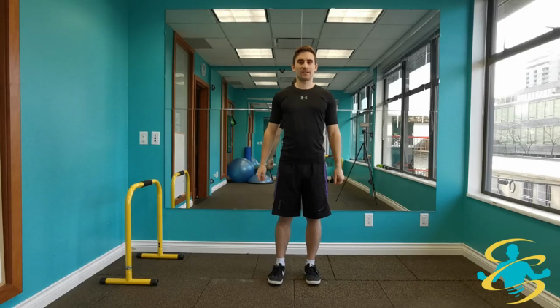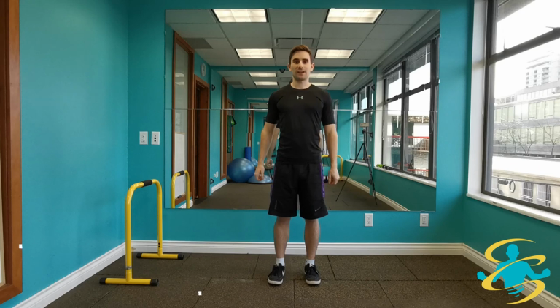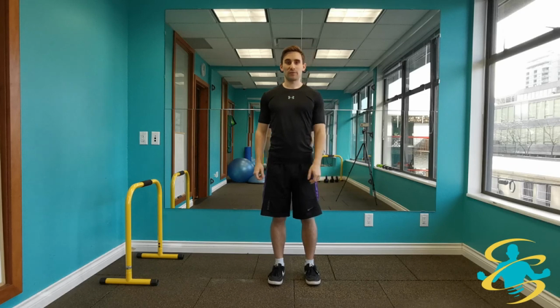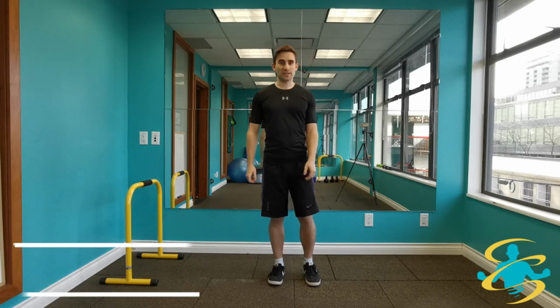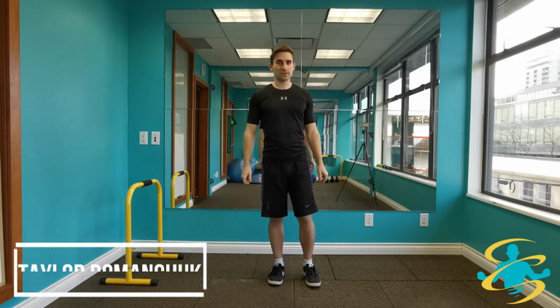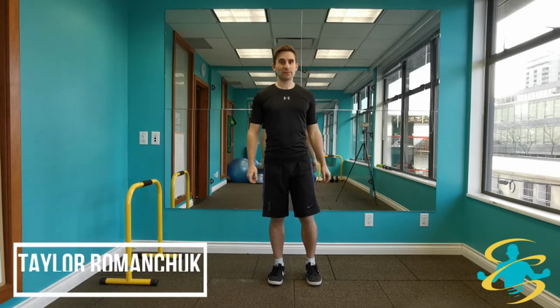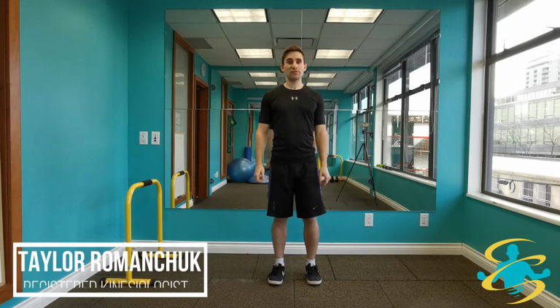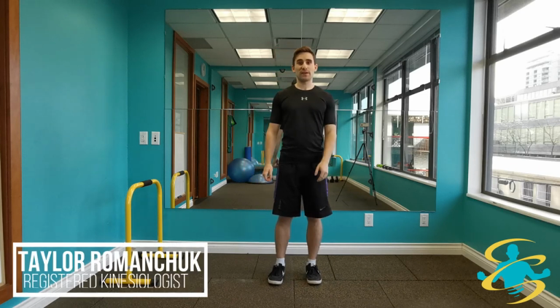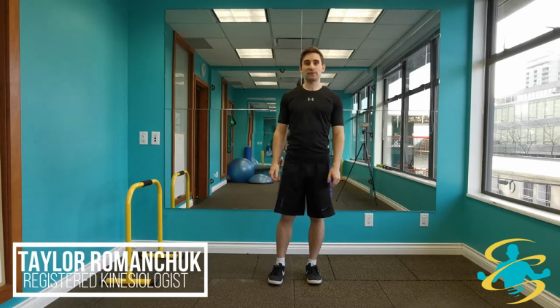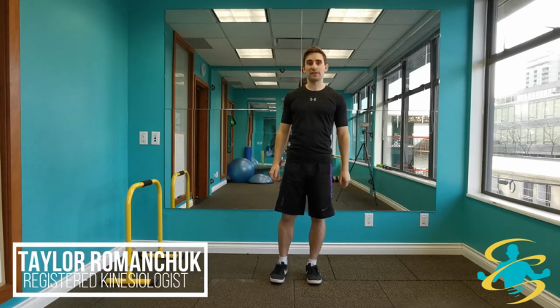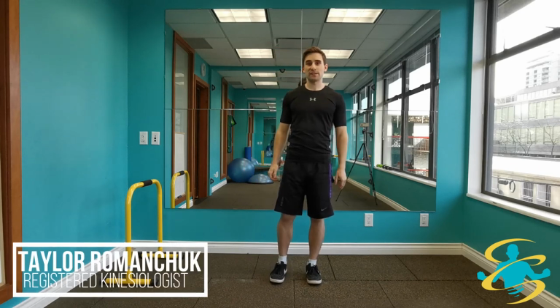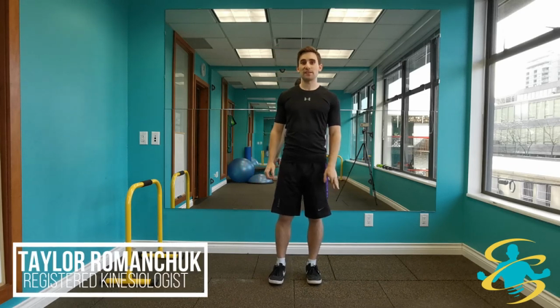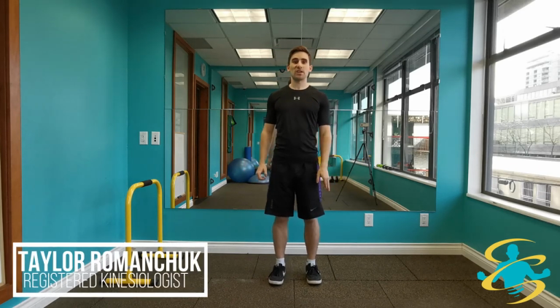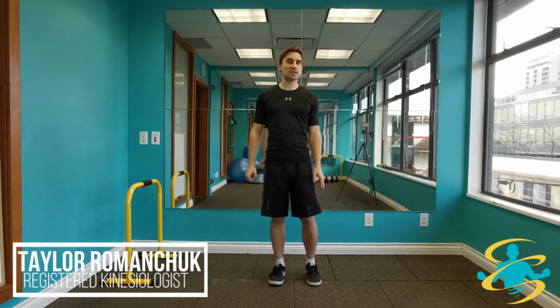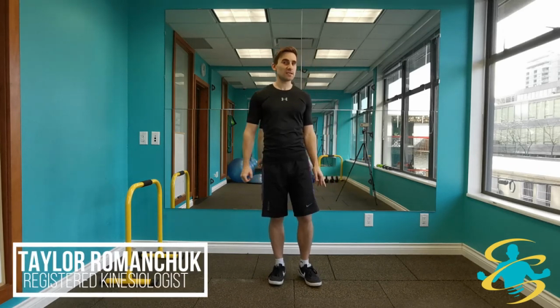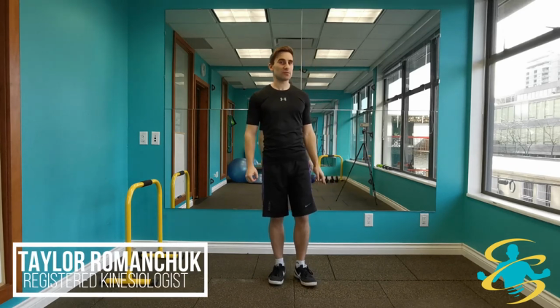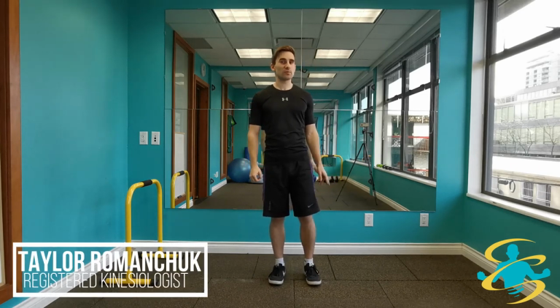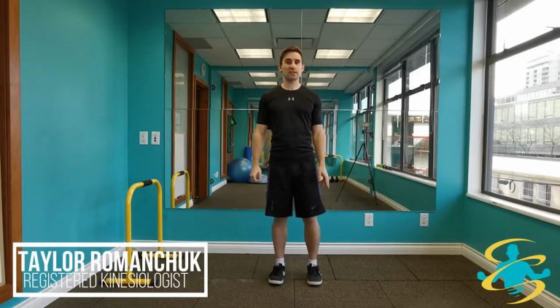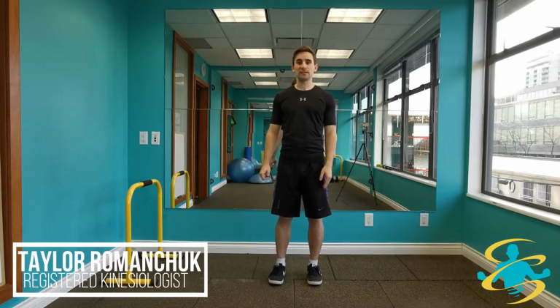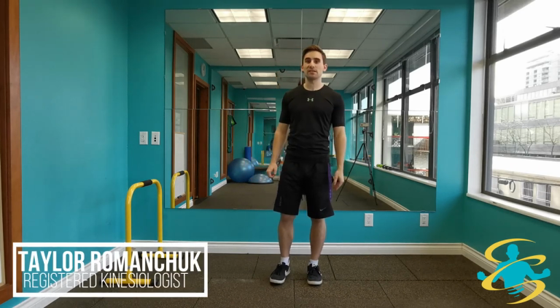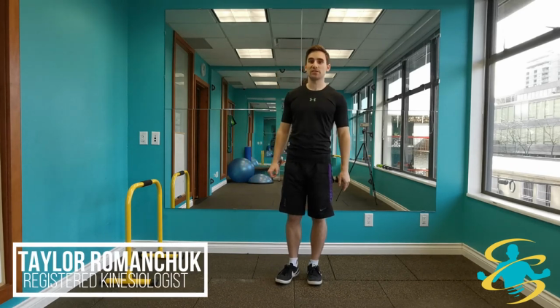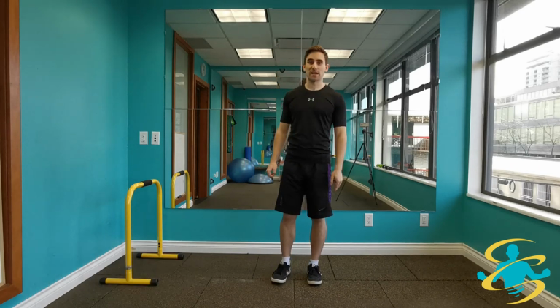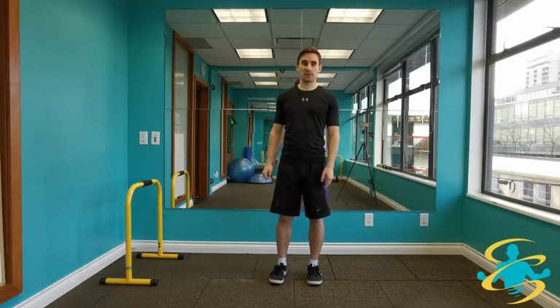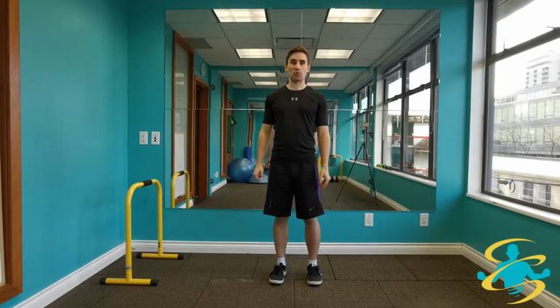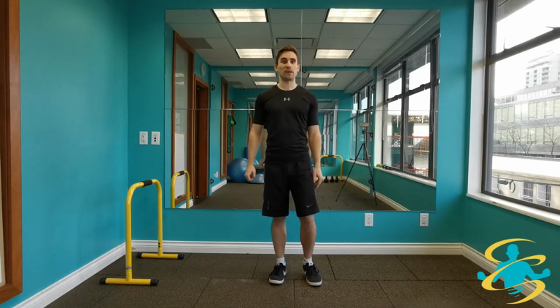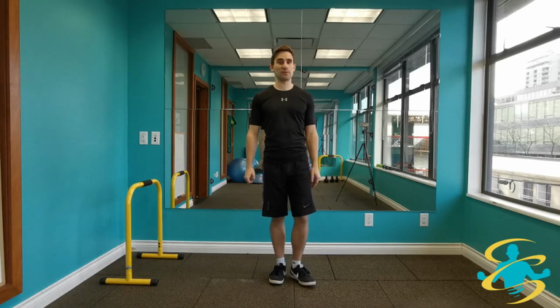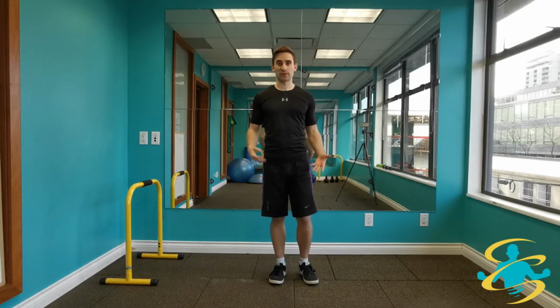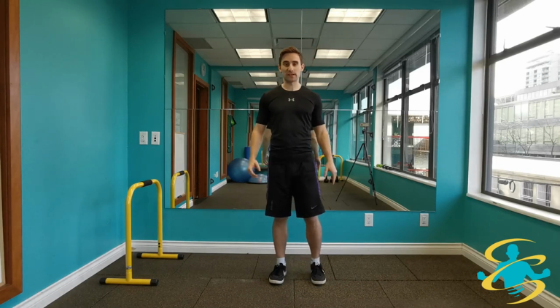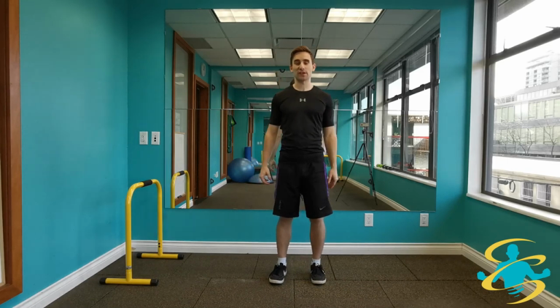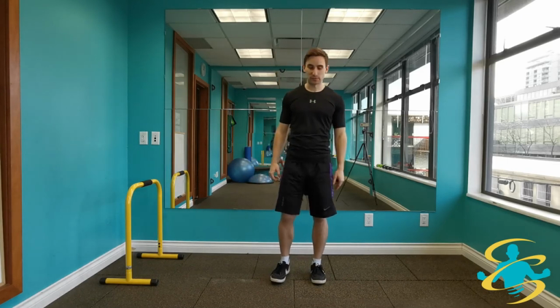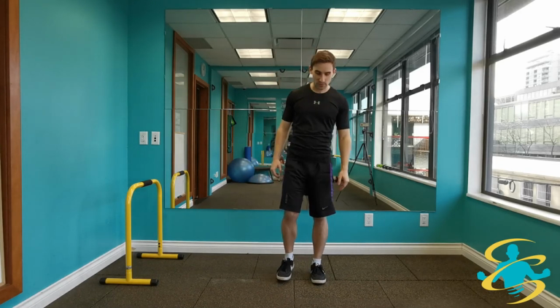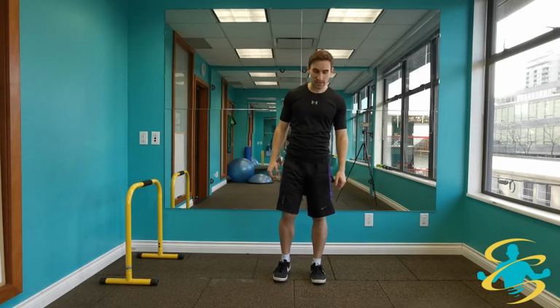Hi everyone, Taylor of Rejuve Medical Fitness here. Today I'll be taking you through a quick and easy dynamic warm-up. So we're going to get started right away.